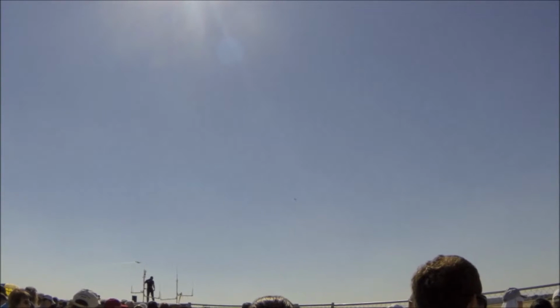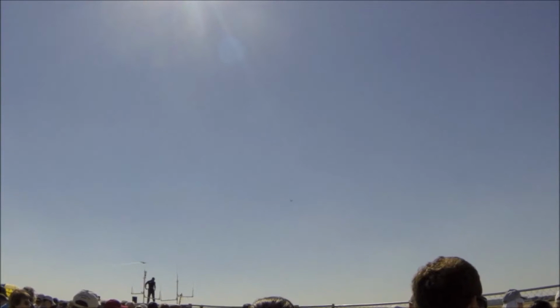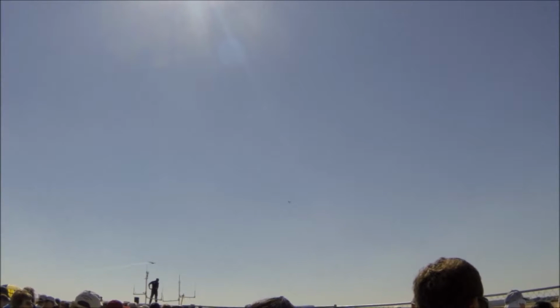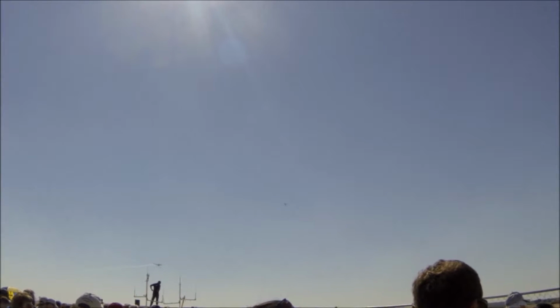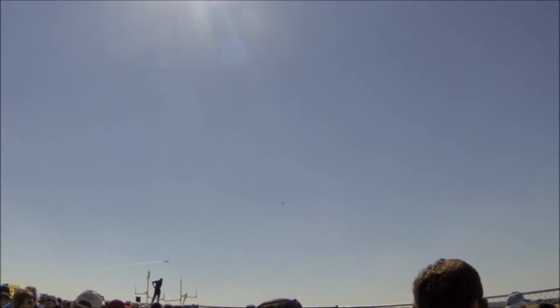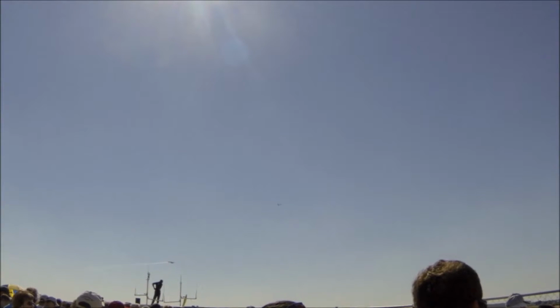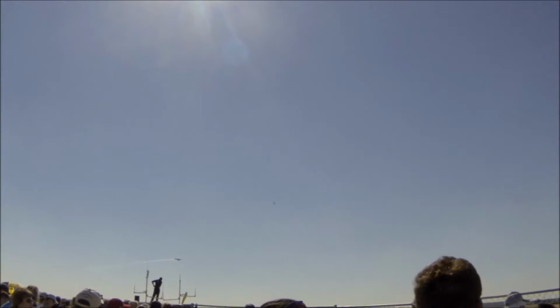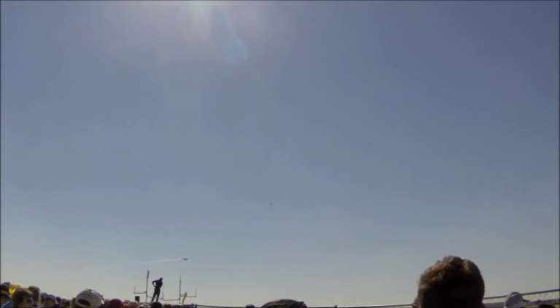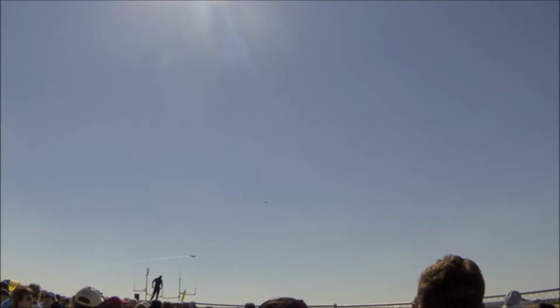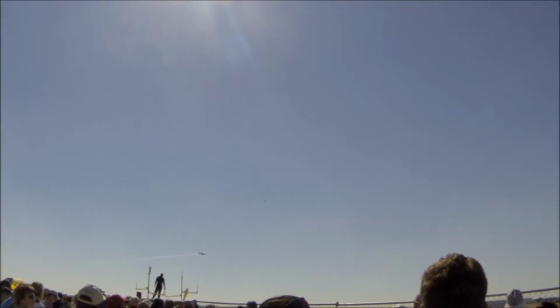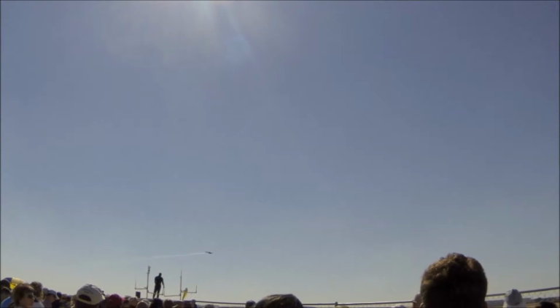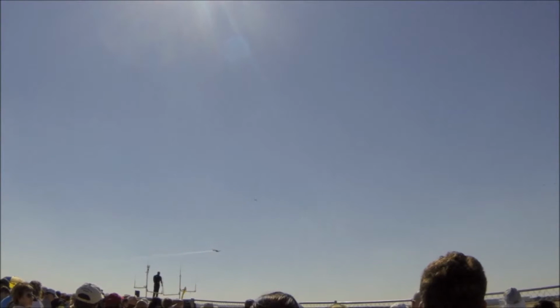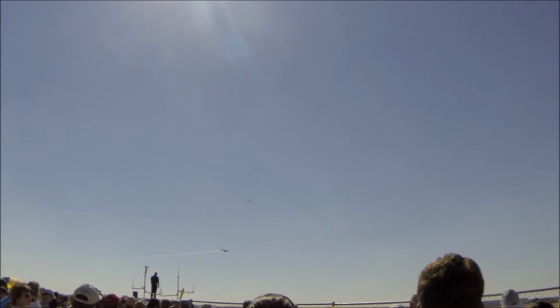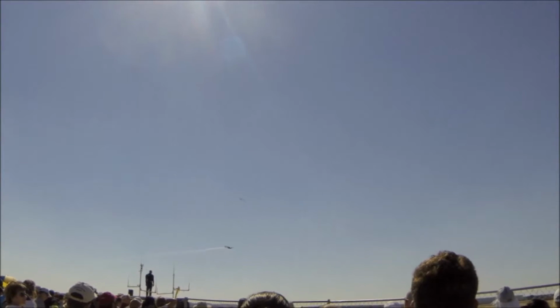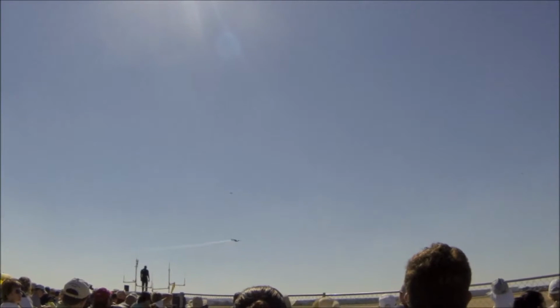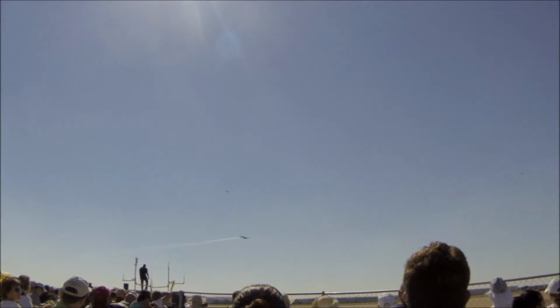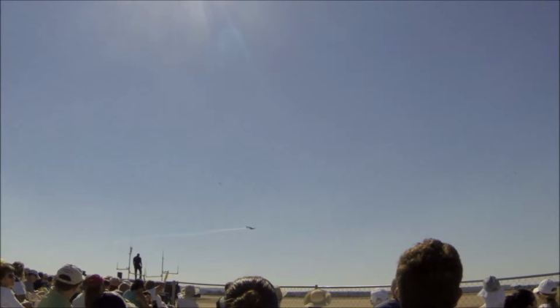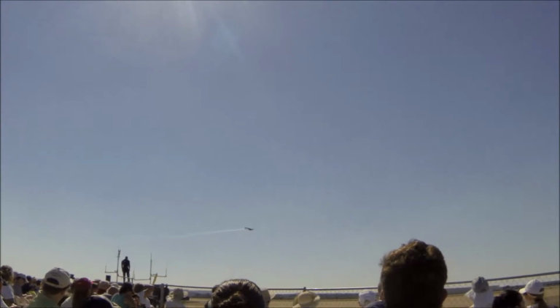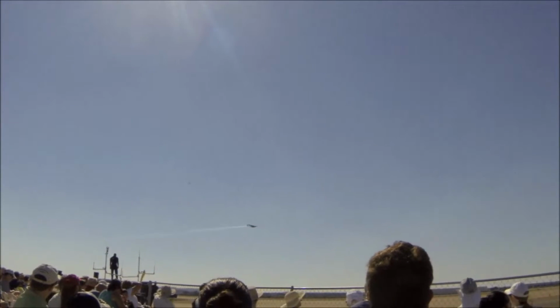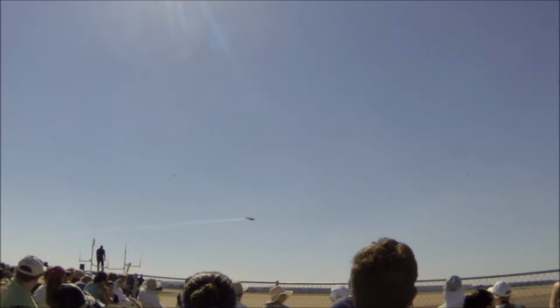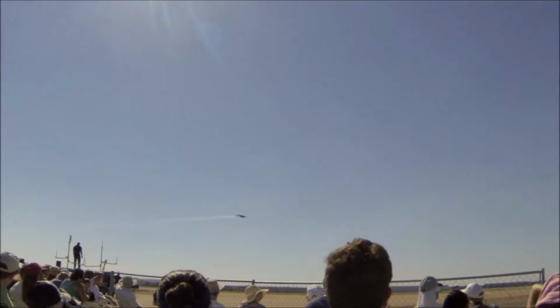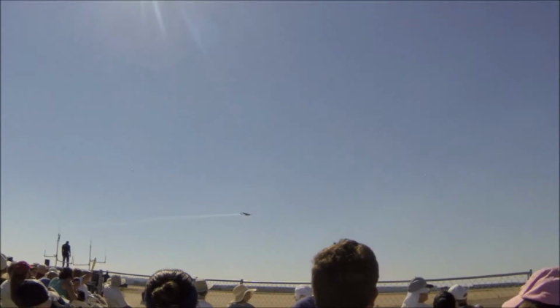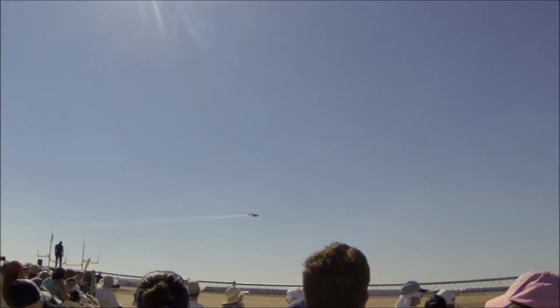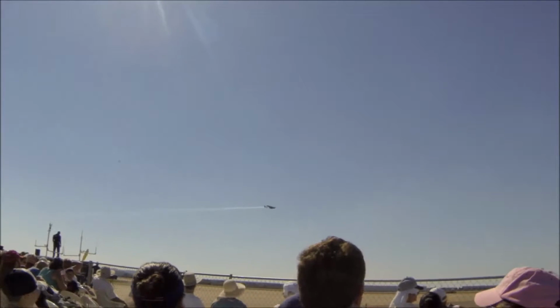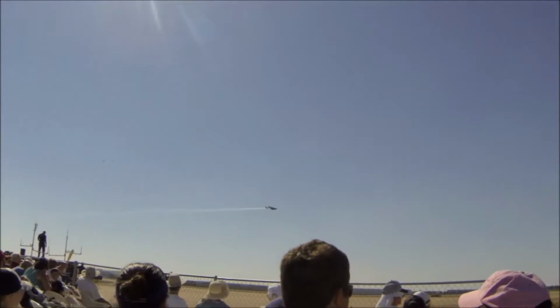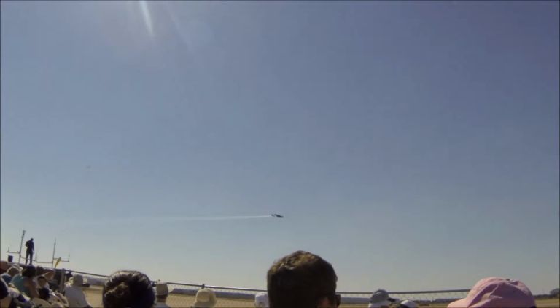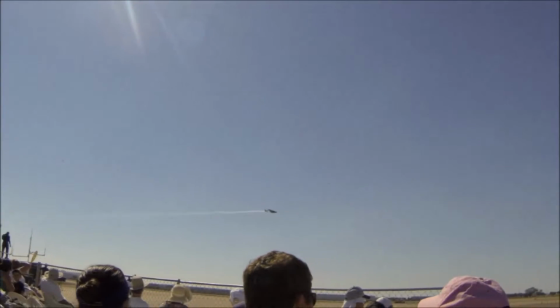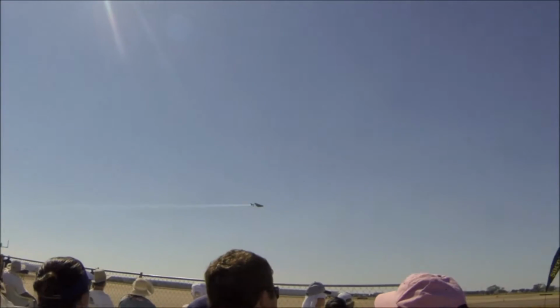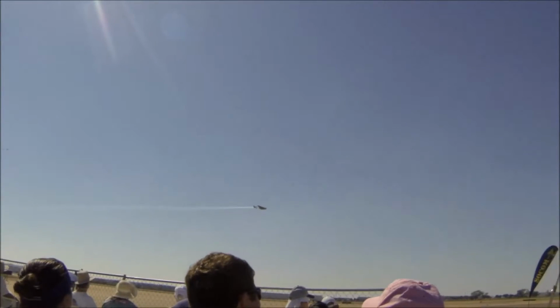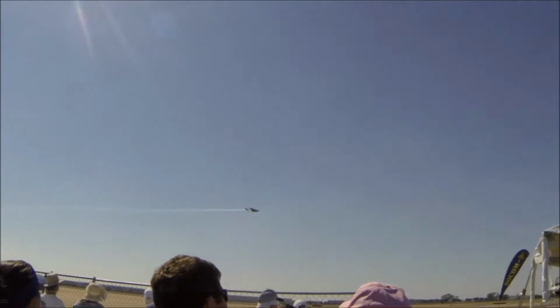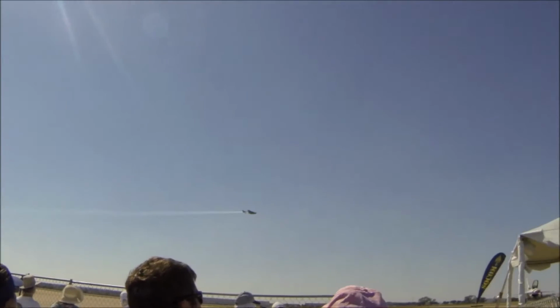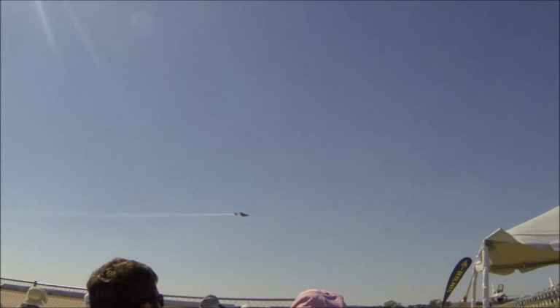Thousands of our paratroopers, Allied paratroopers, on the Normandy invasion.